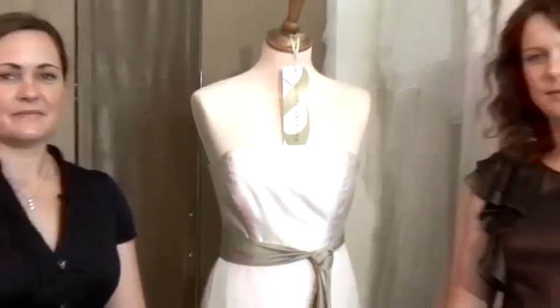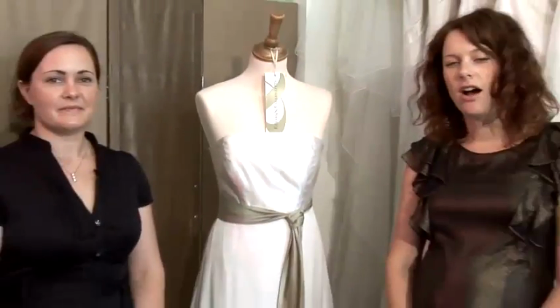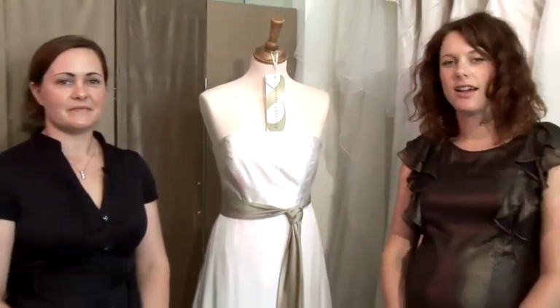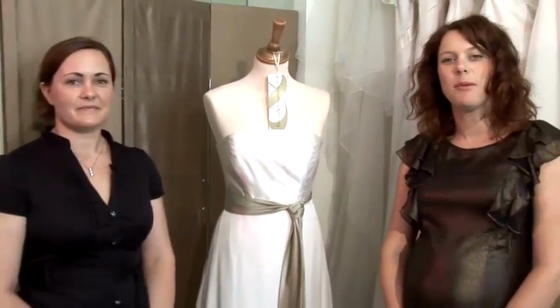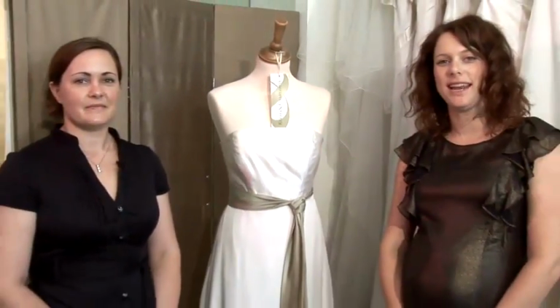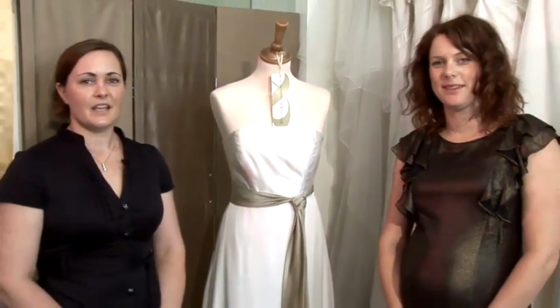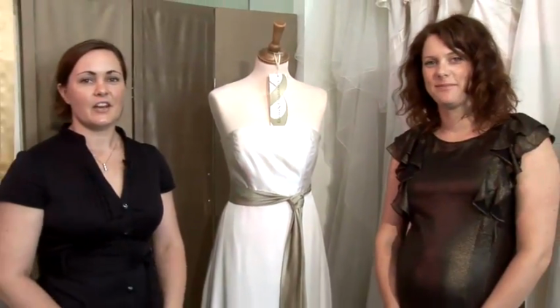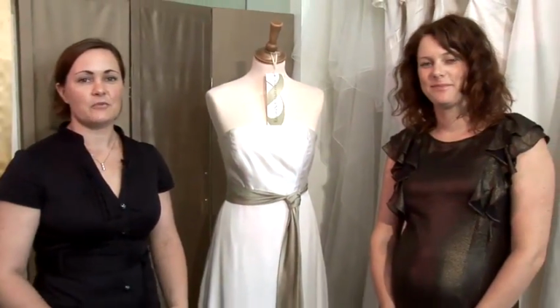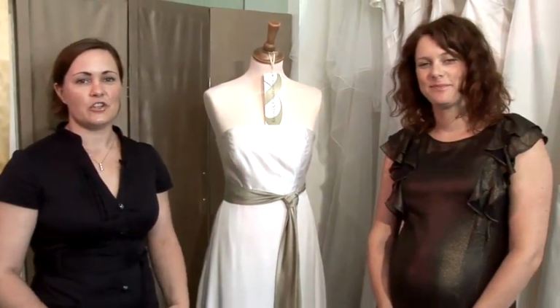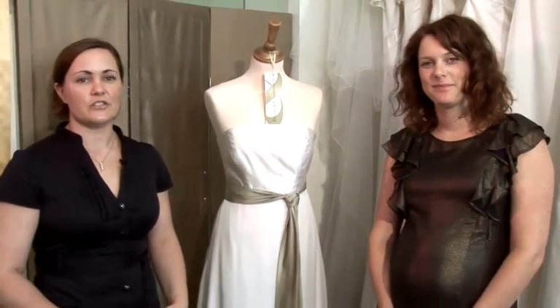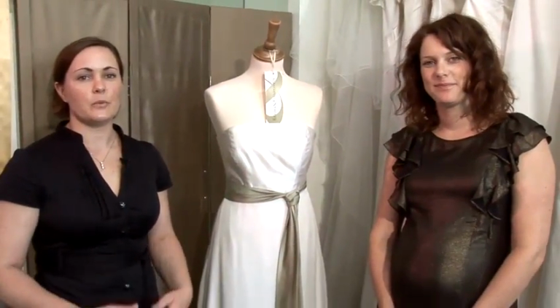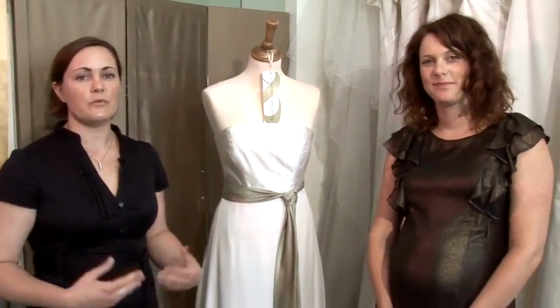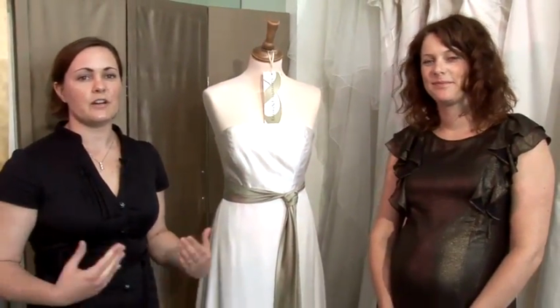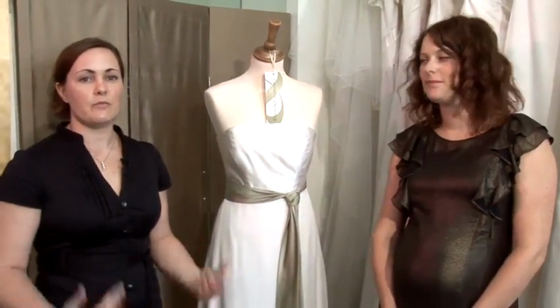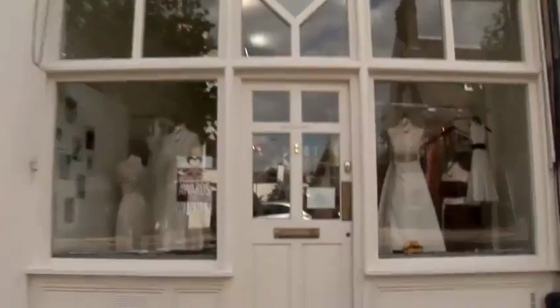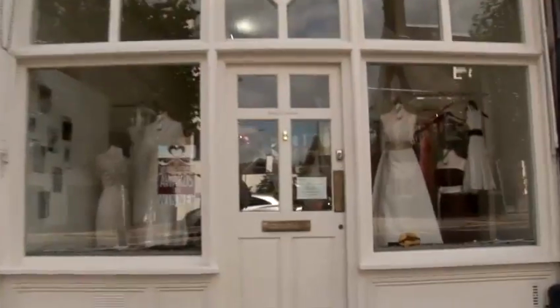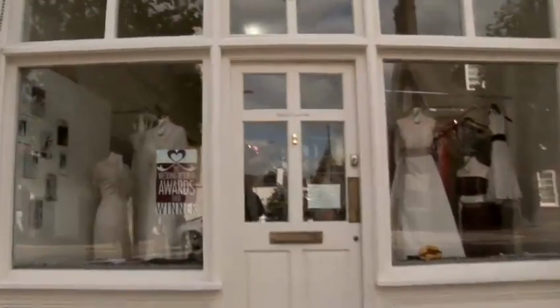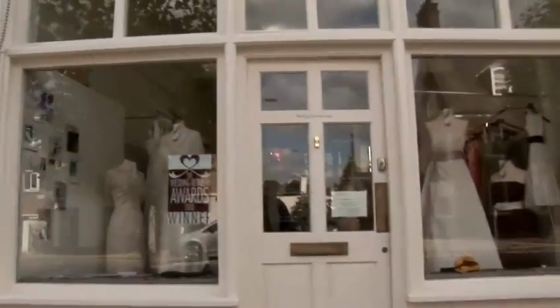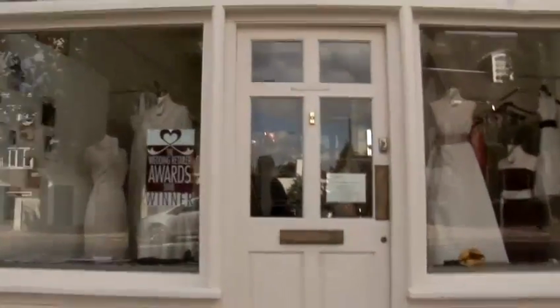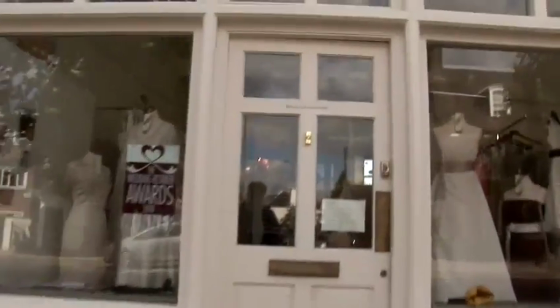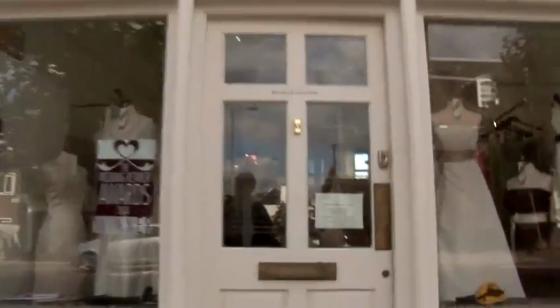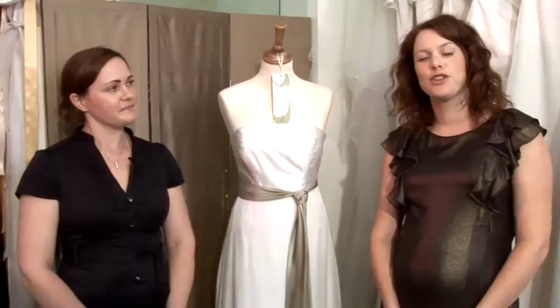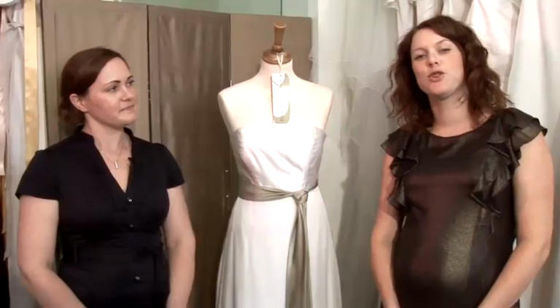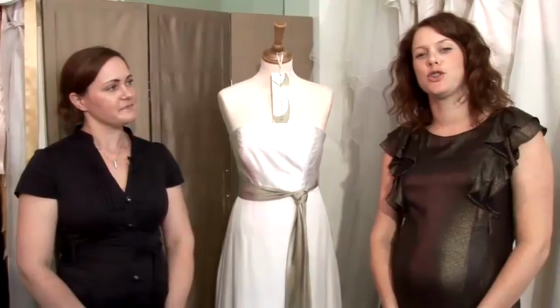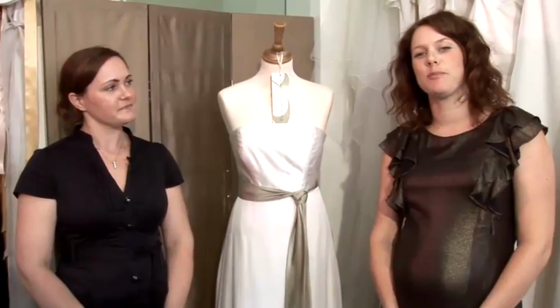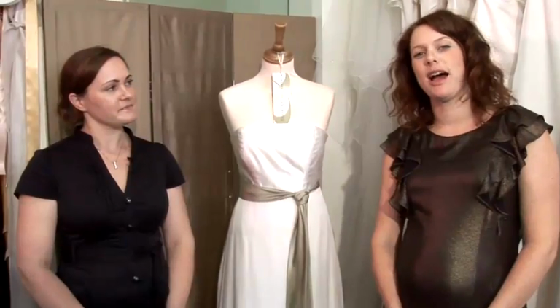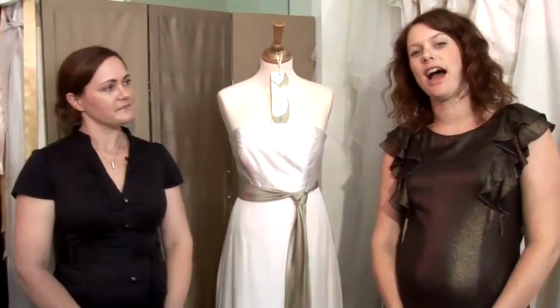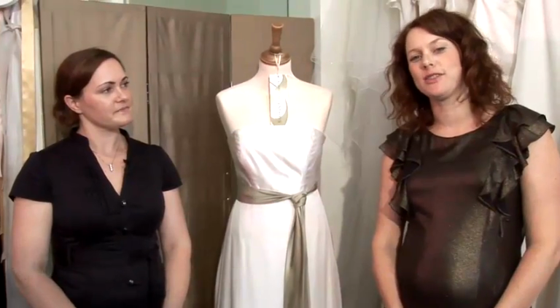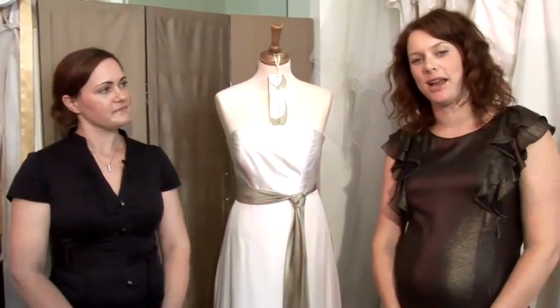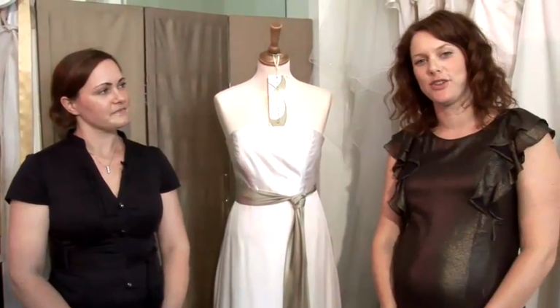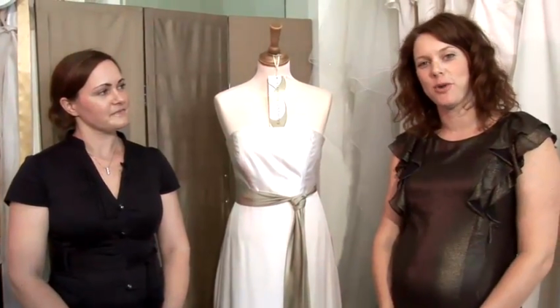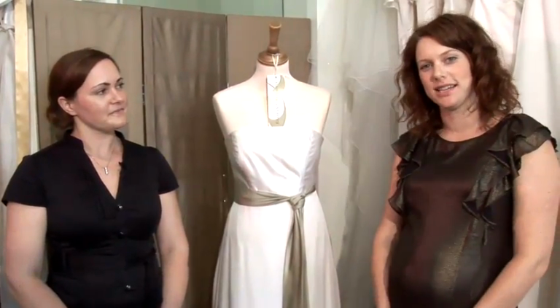Hi, I'm Ellie and I'm Charlotte, and we run a wedding boutique. Today we're going to talk to you about how to plan your wedding.